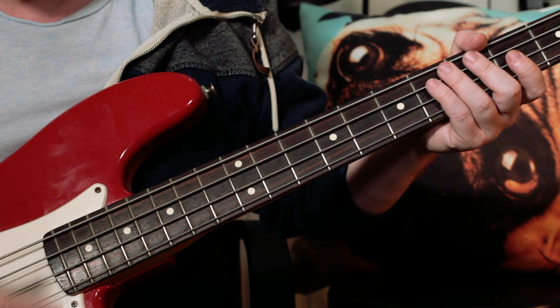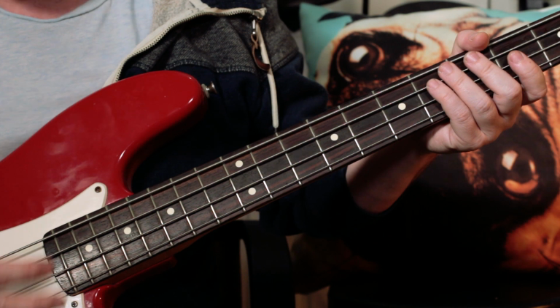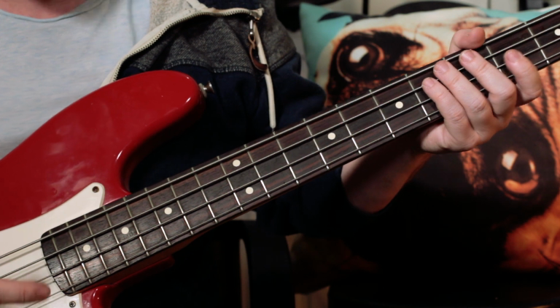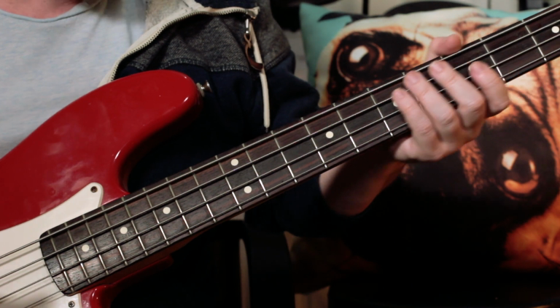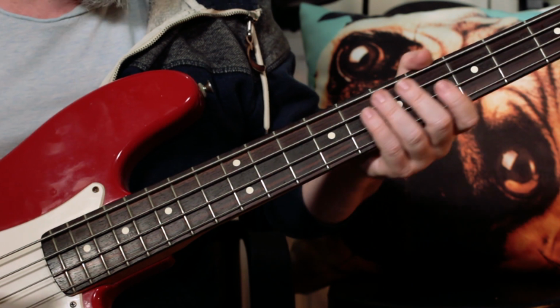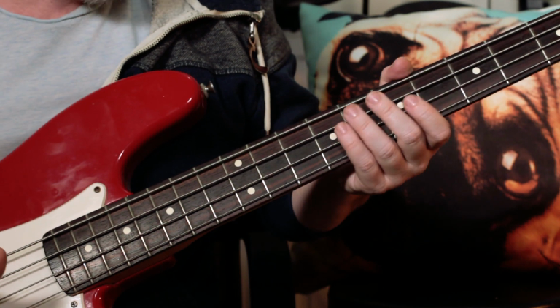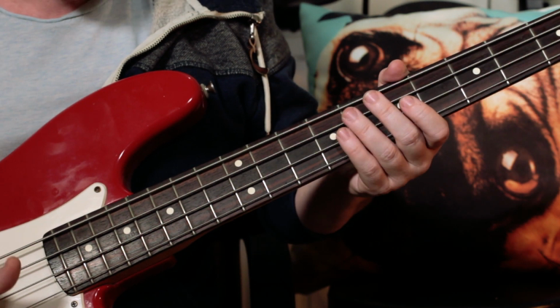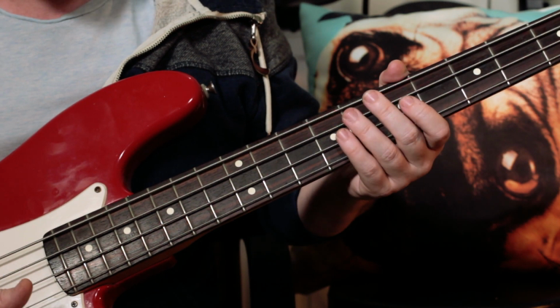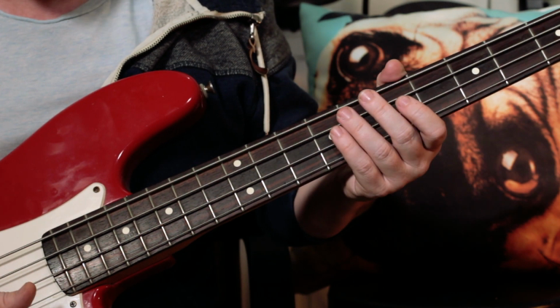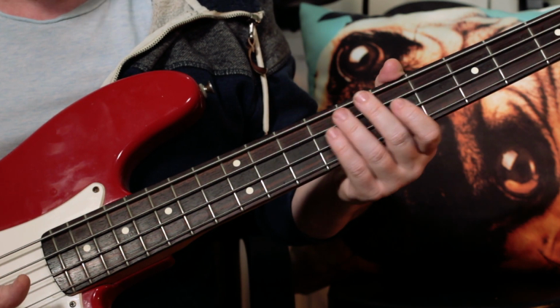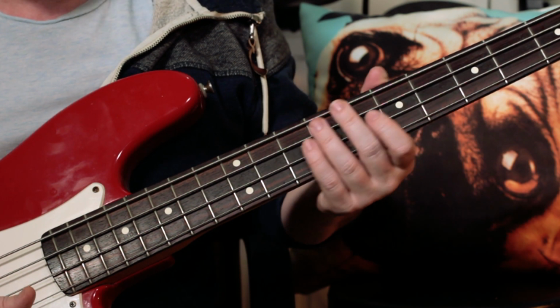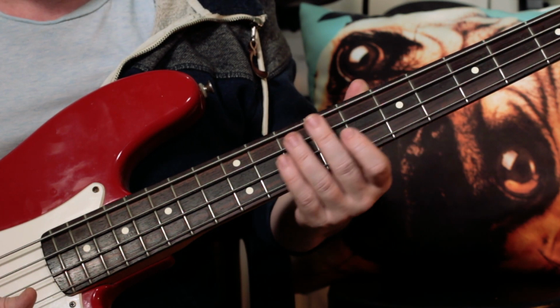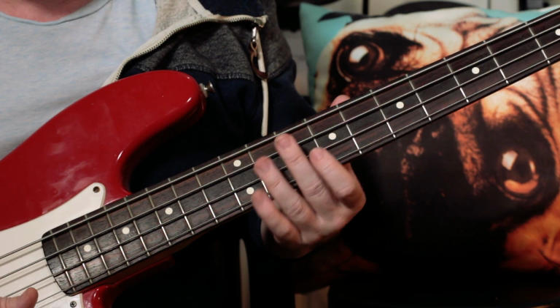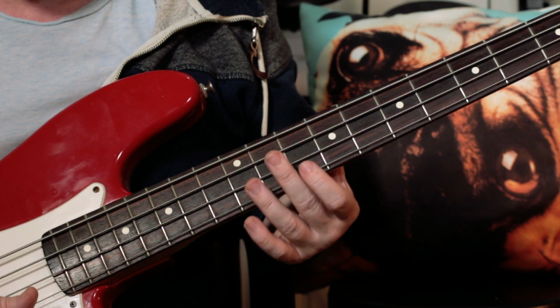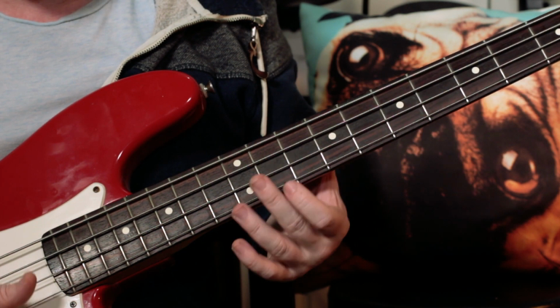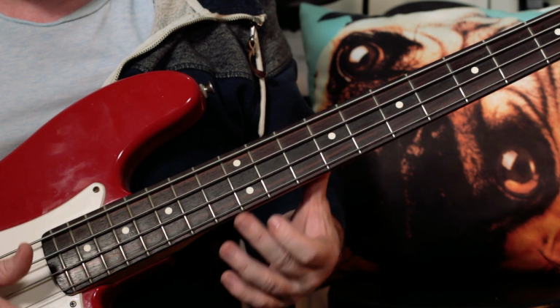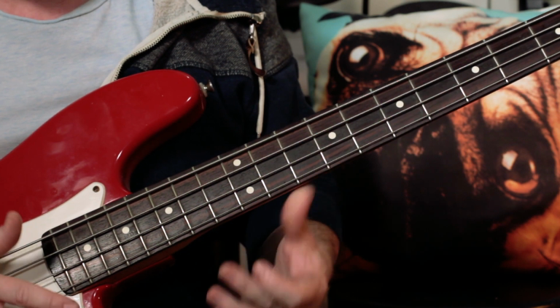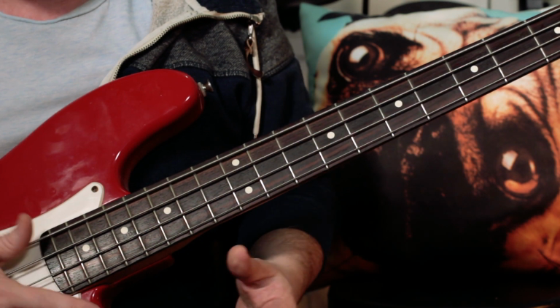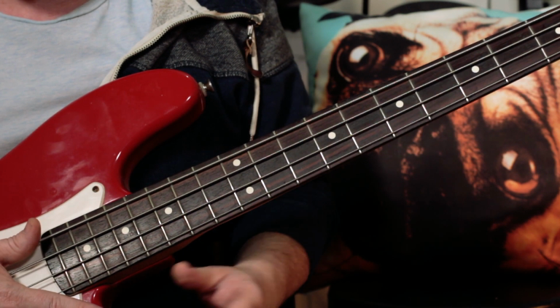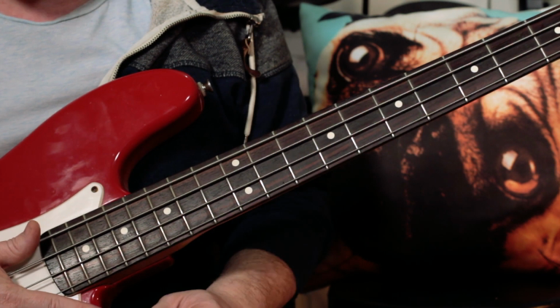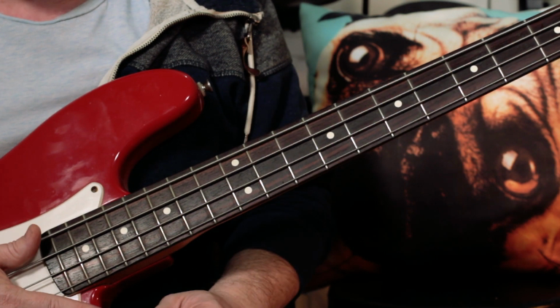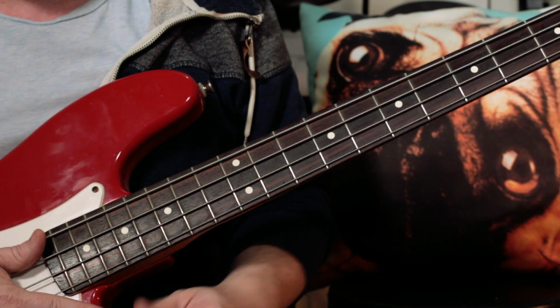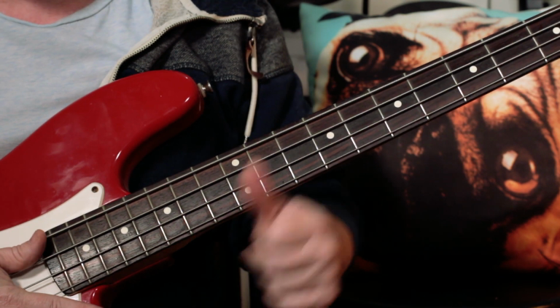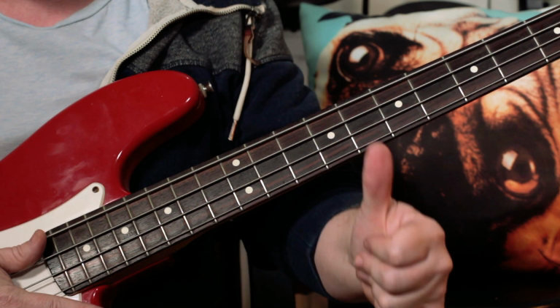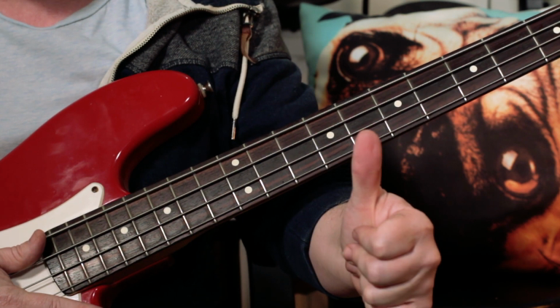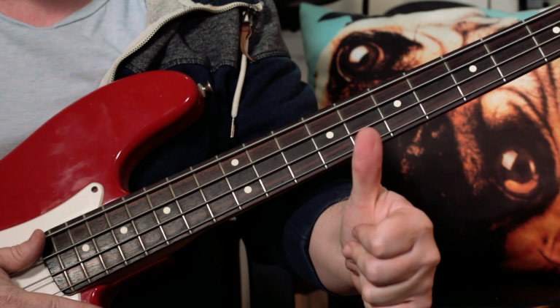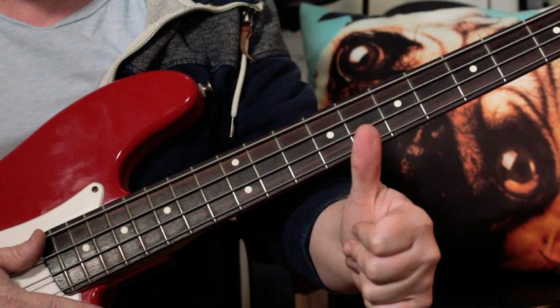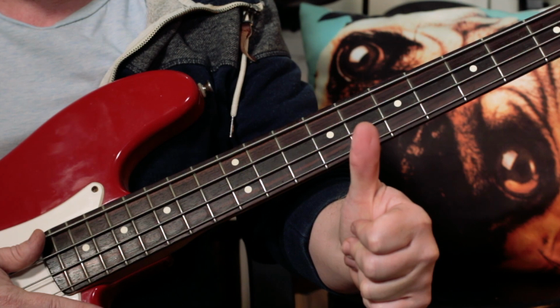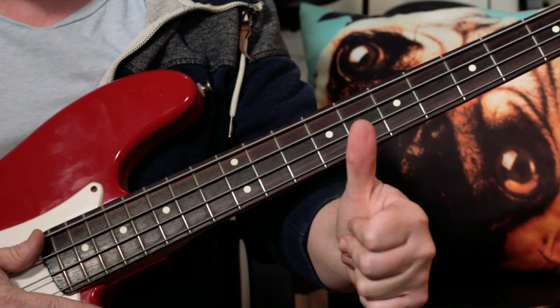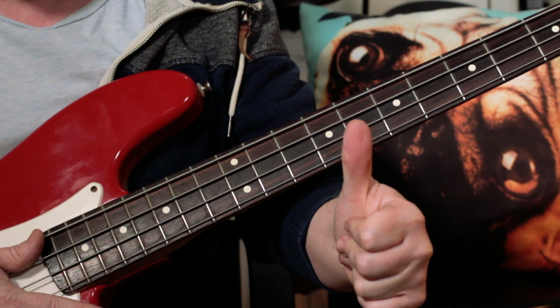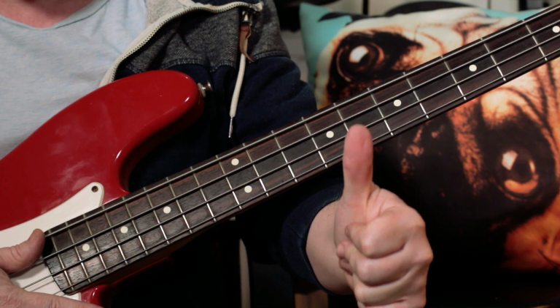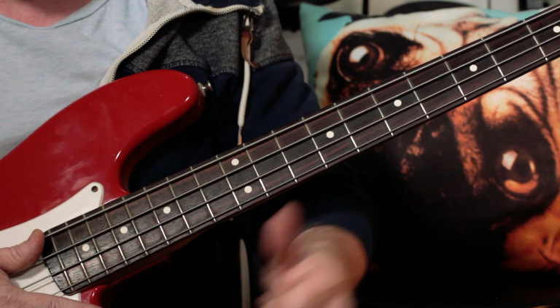It's a great funky bass line to play around with, so have fun with 'Let's Work.' Thank you!